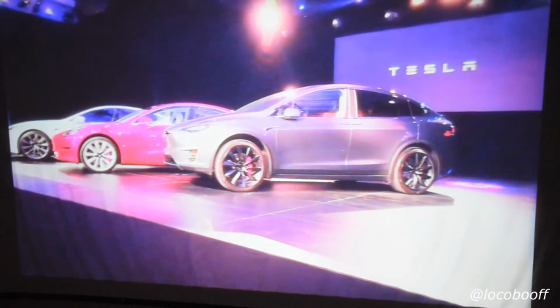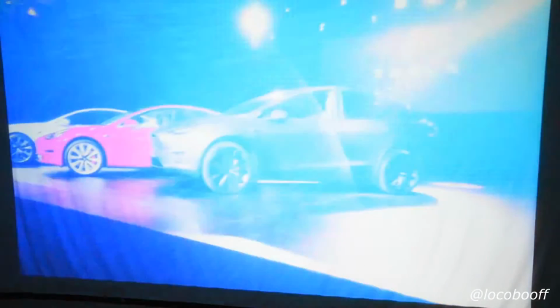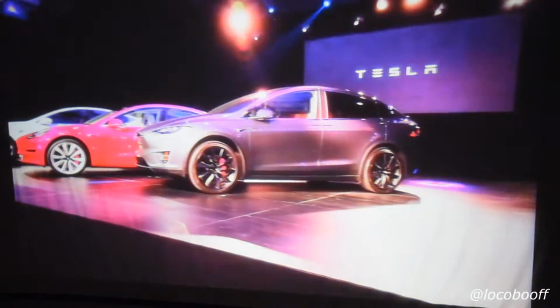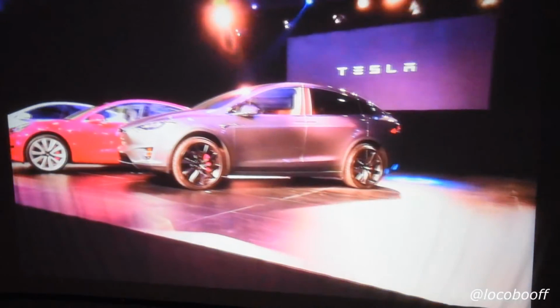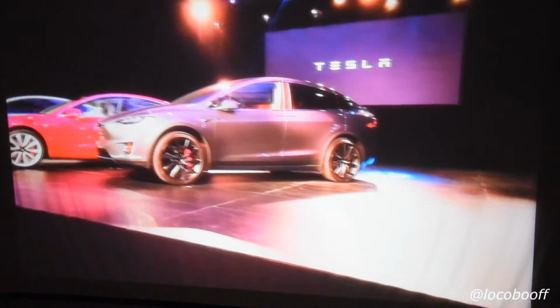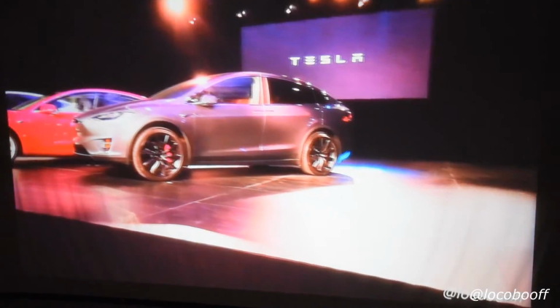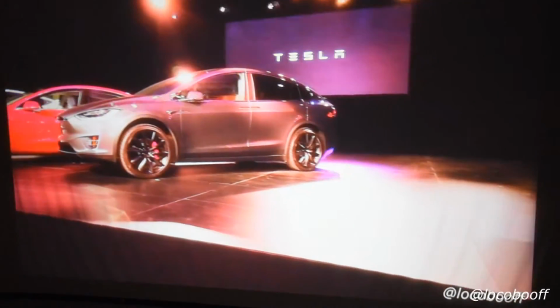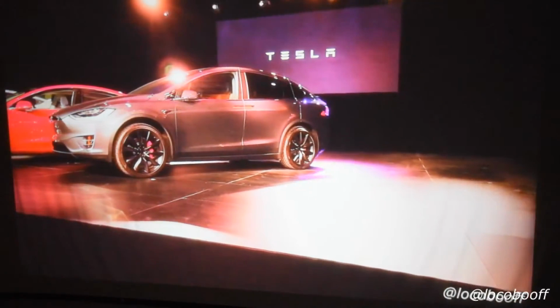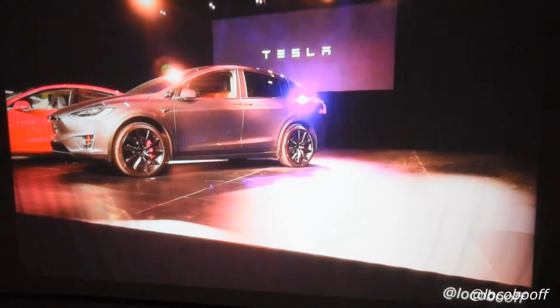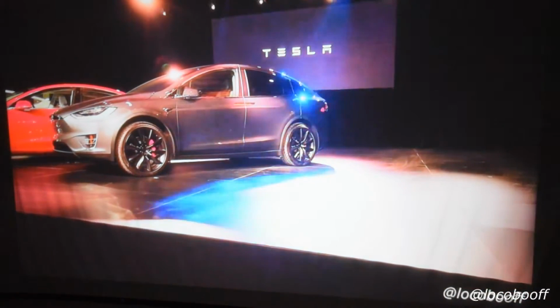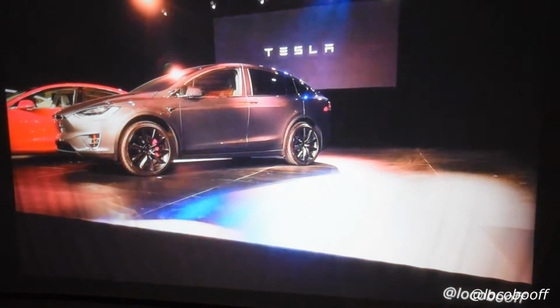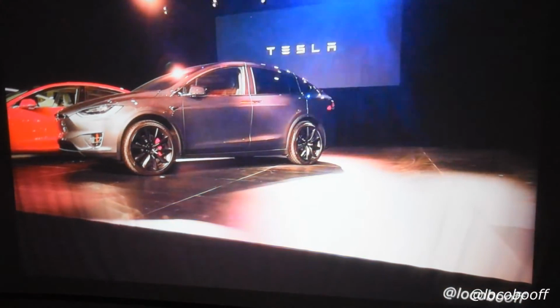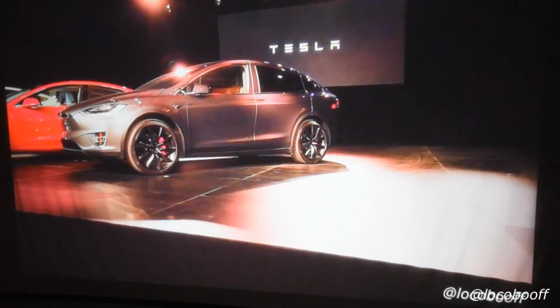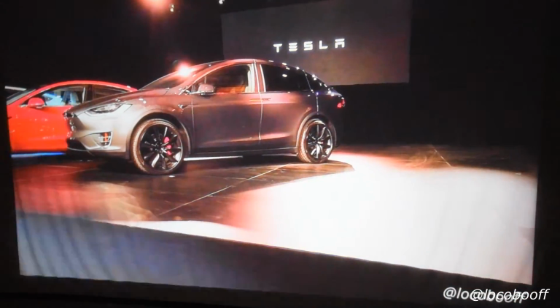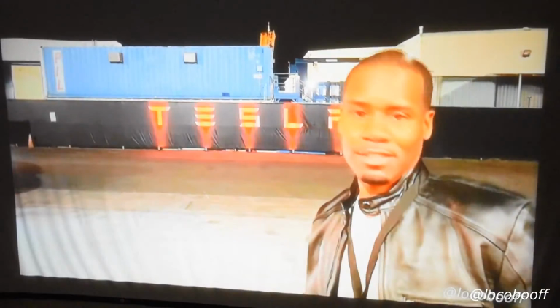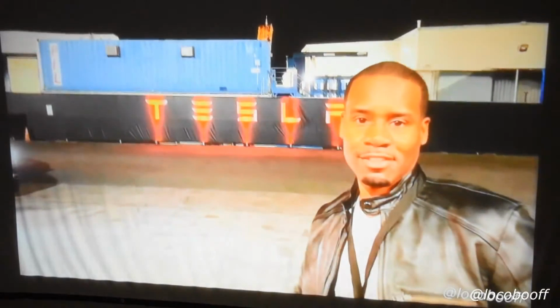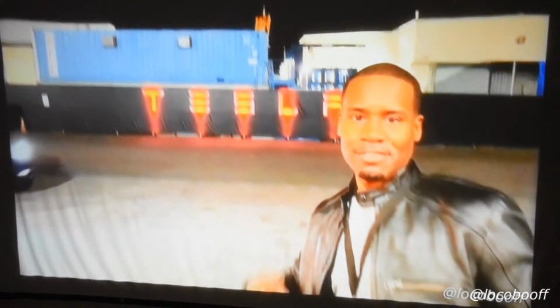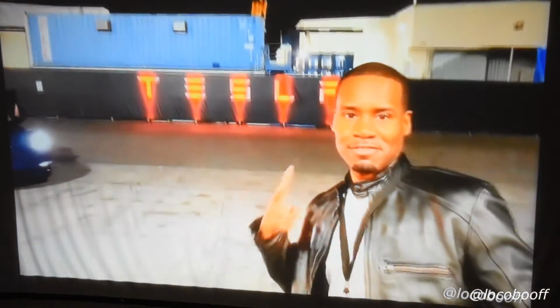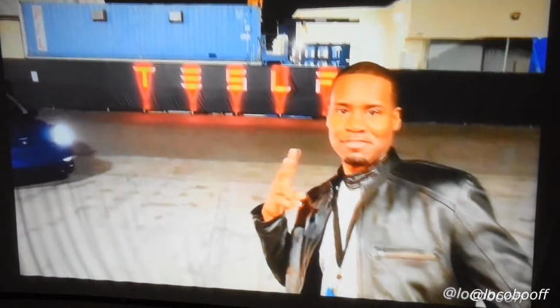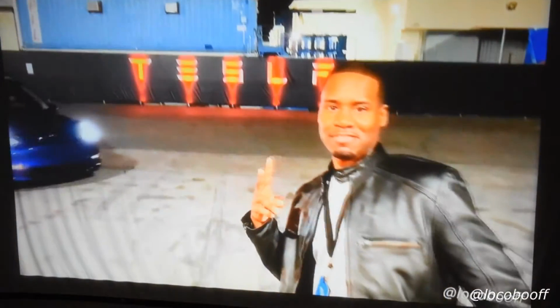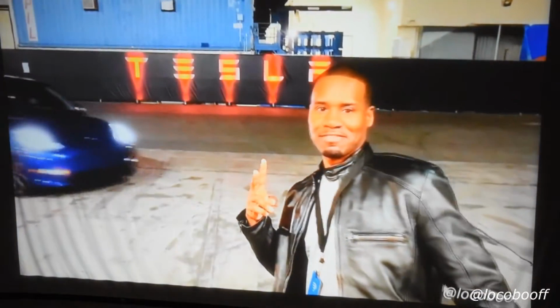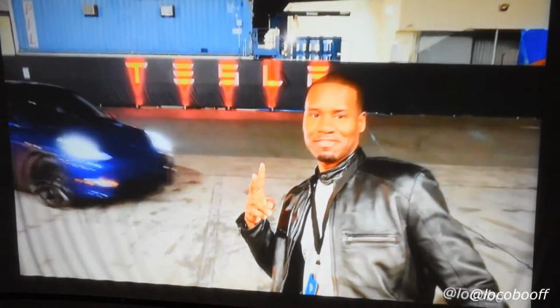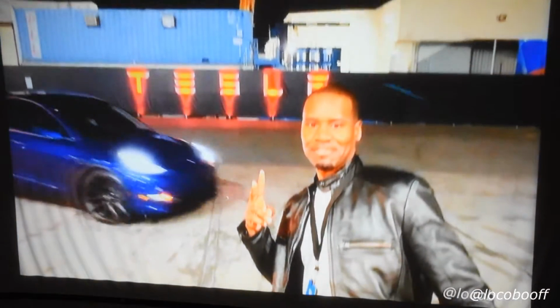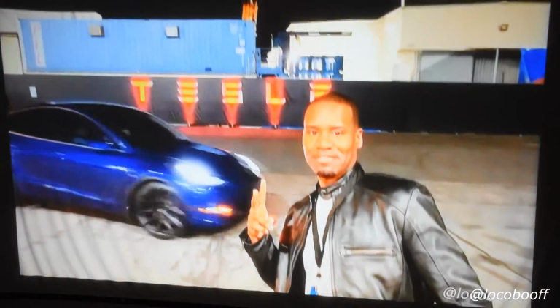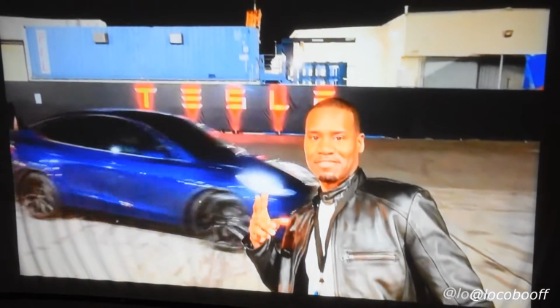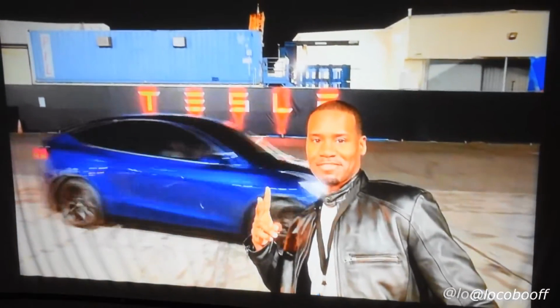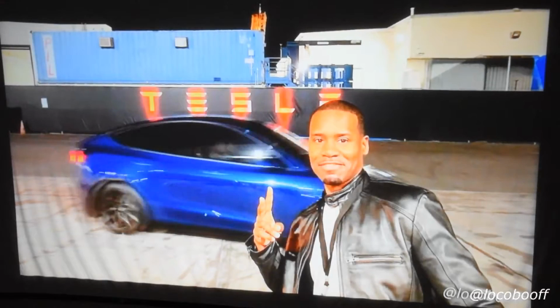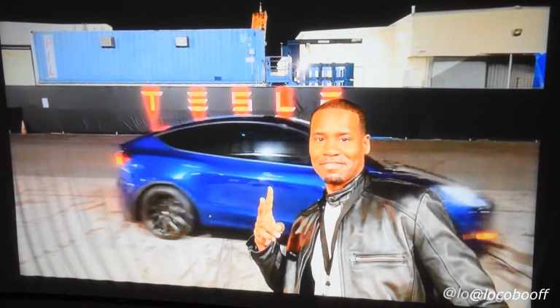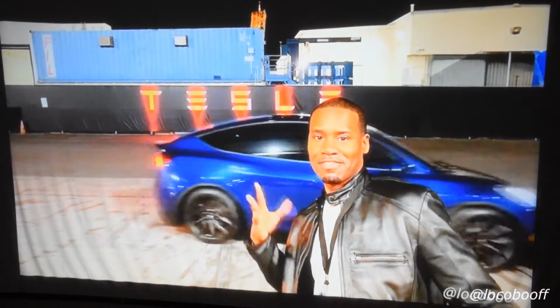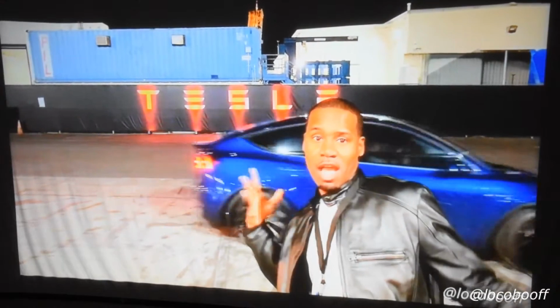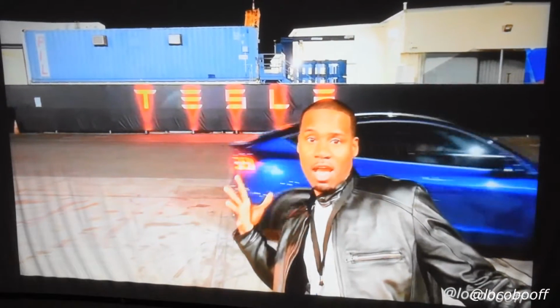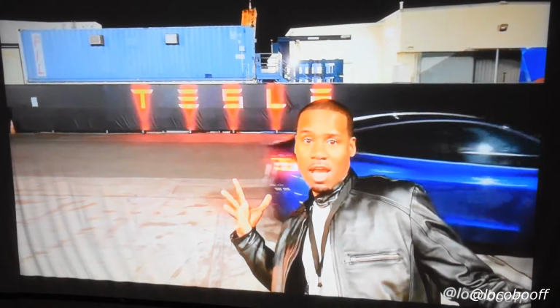That's it, guys — I love it. I'm super happy and excited and can't wait to set this up in the backyard.